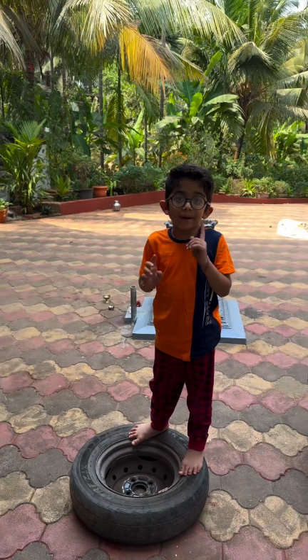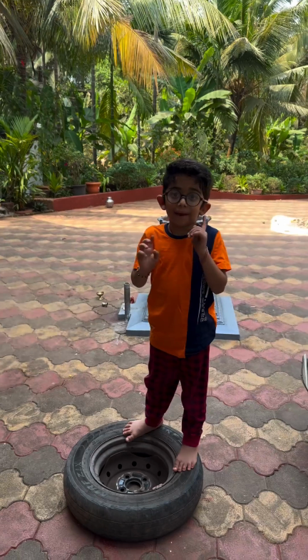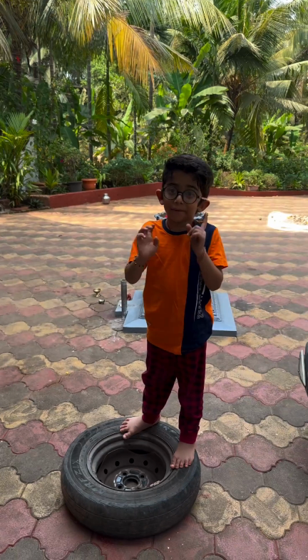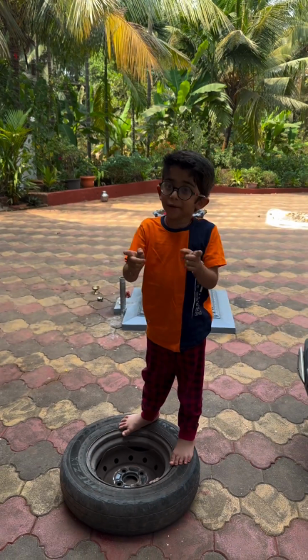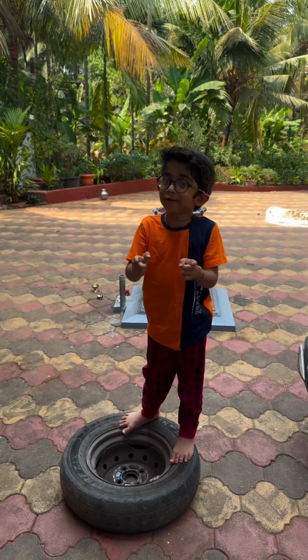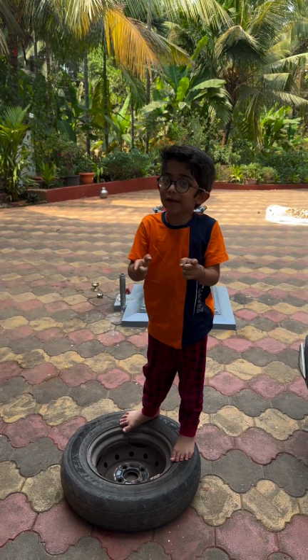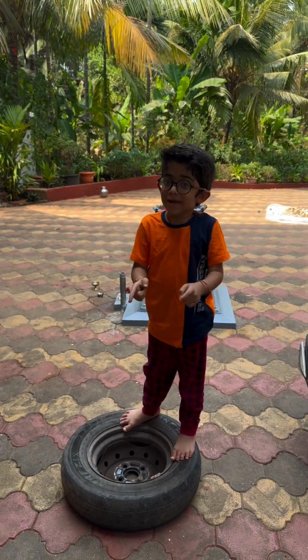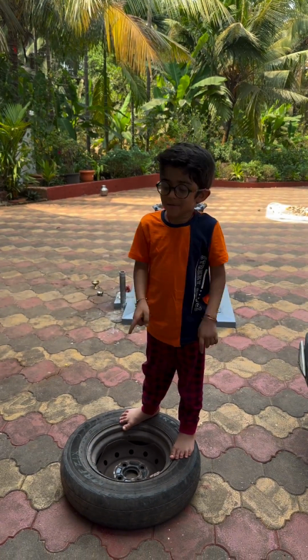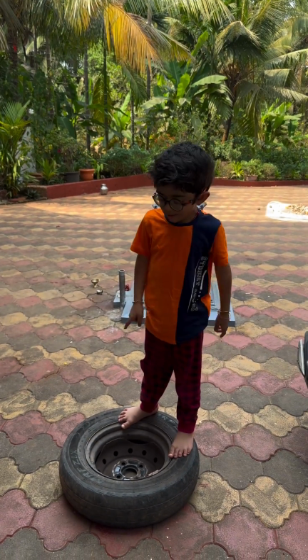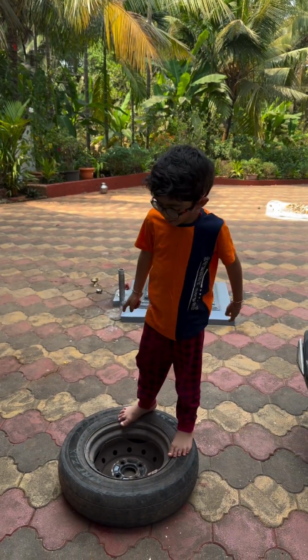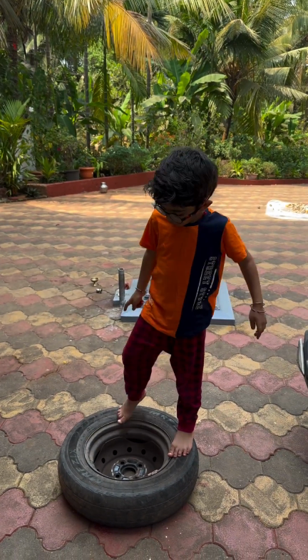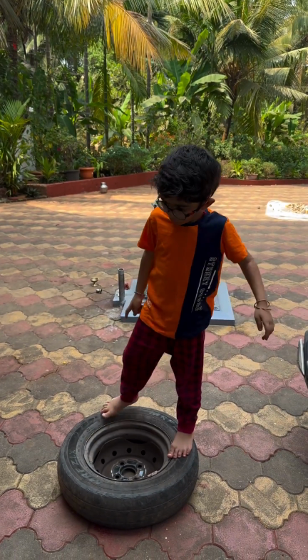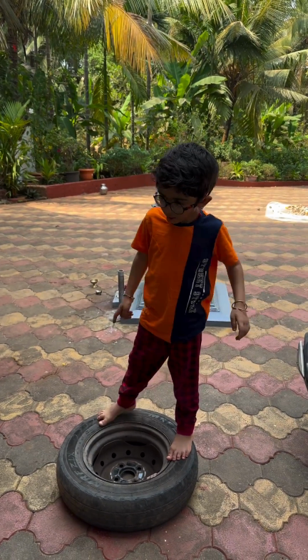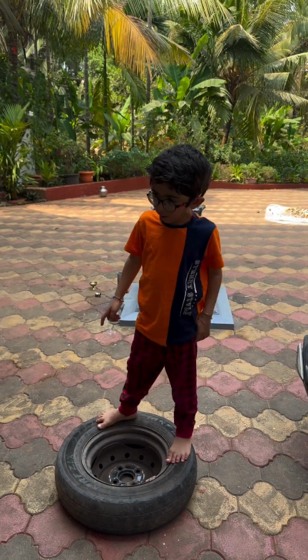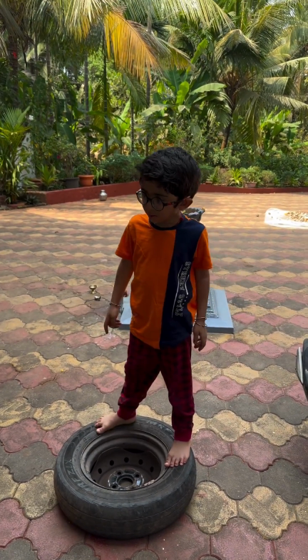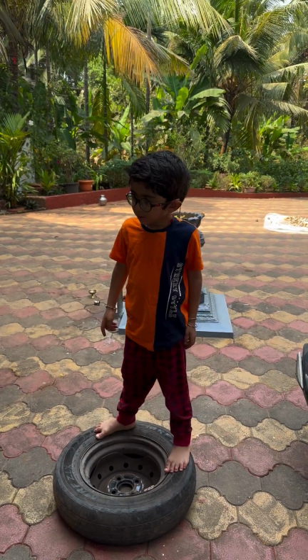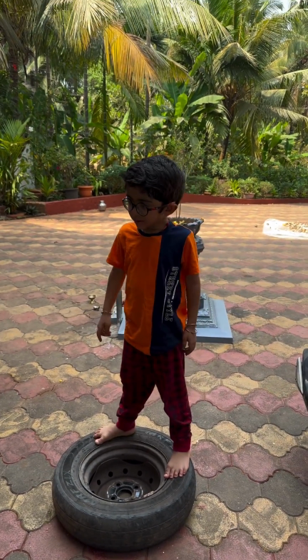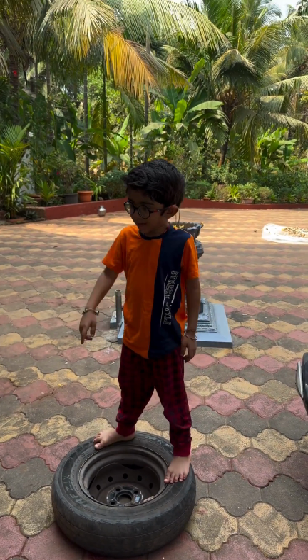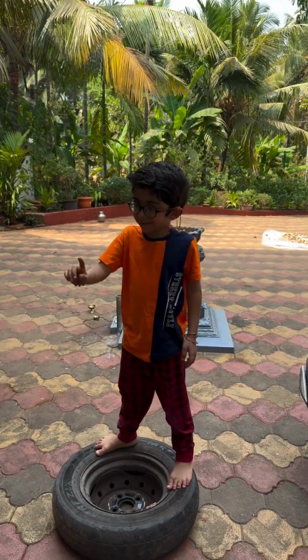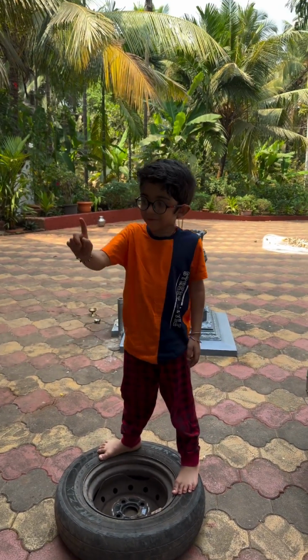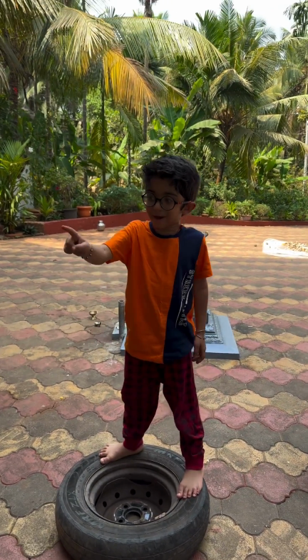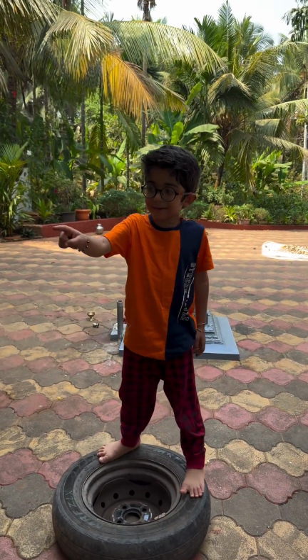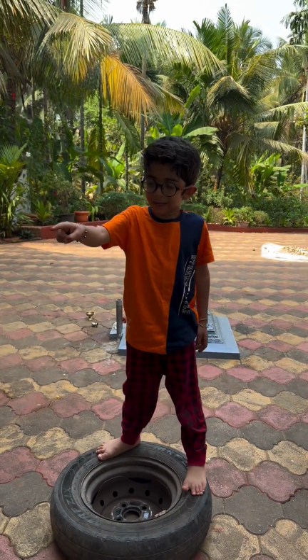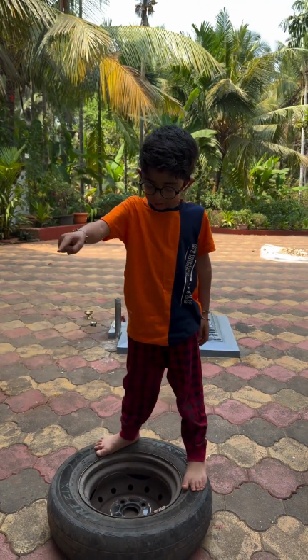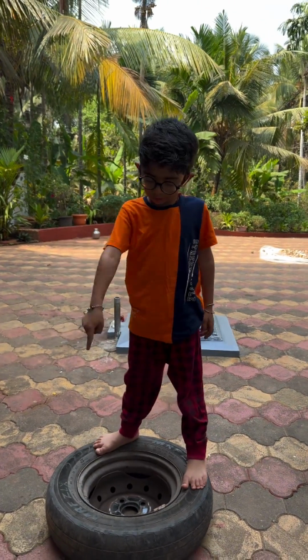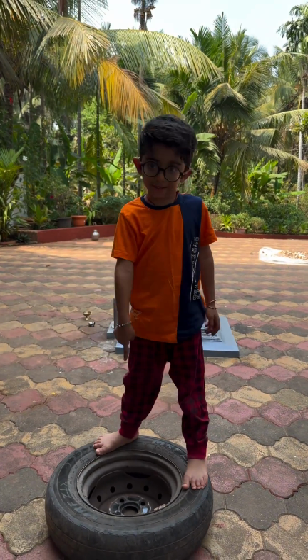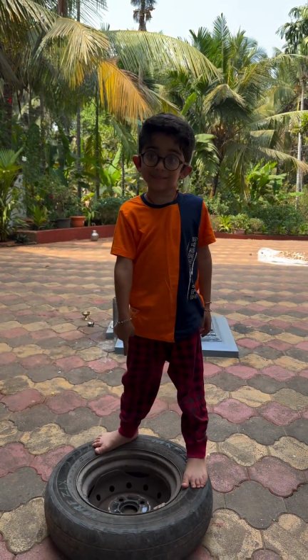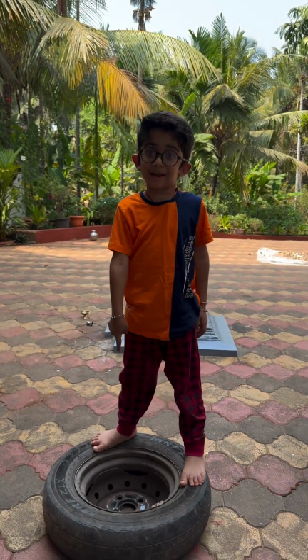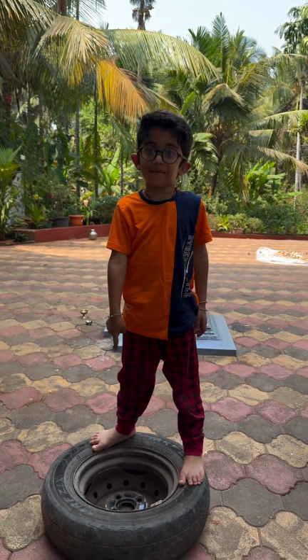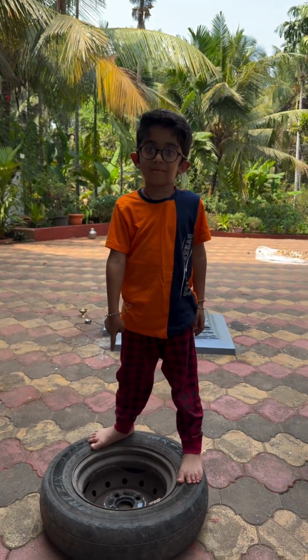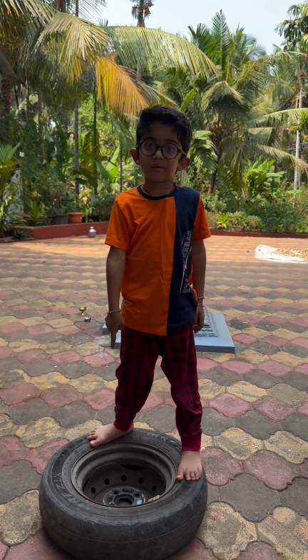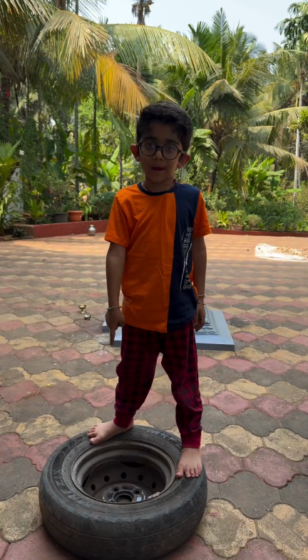I am going to tell you how you are going to change the flat tire to this tire.